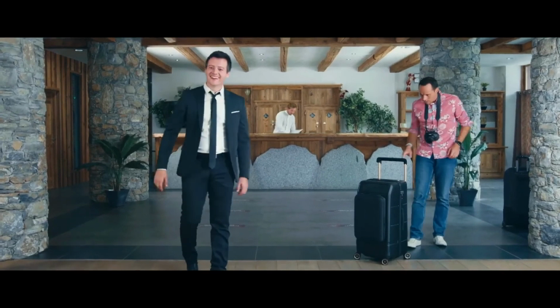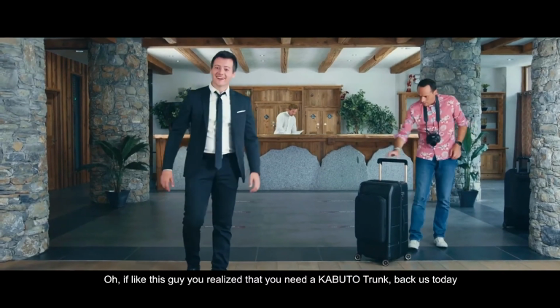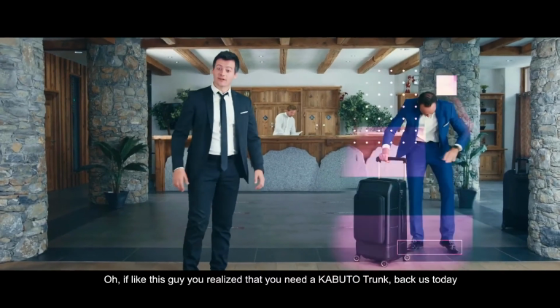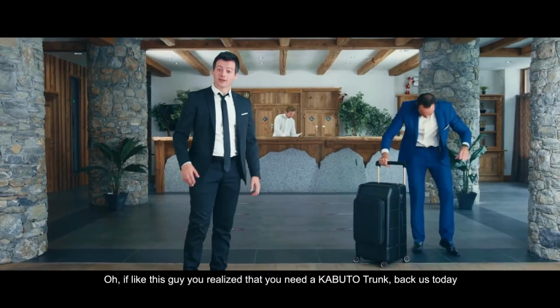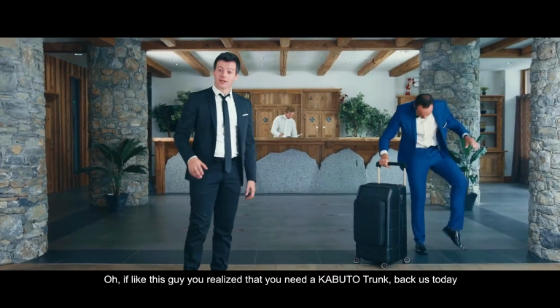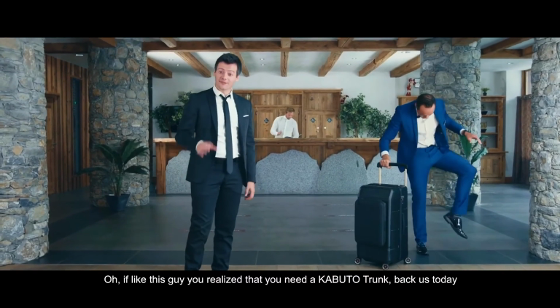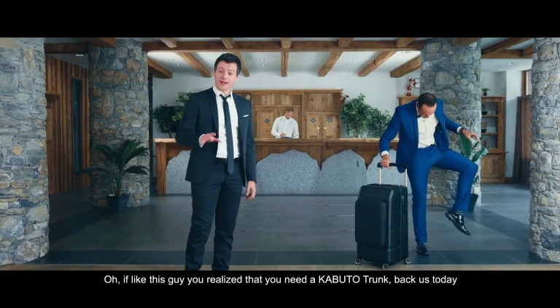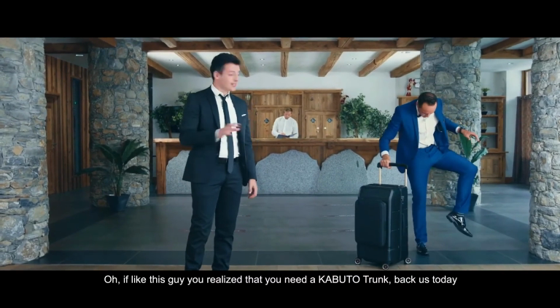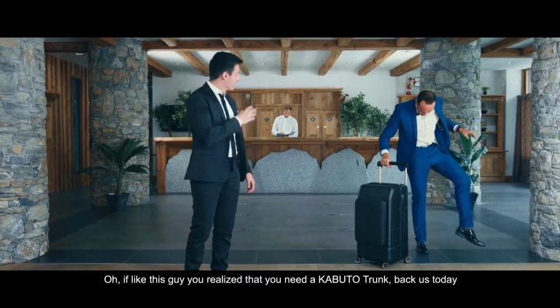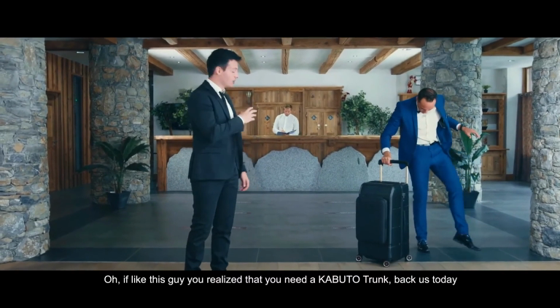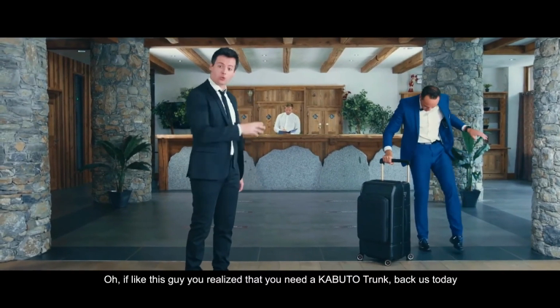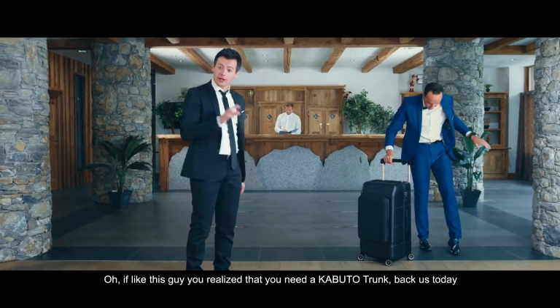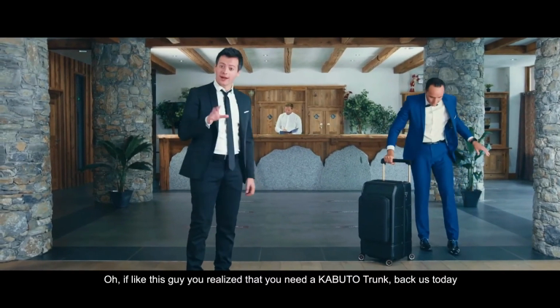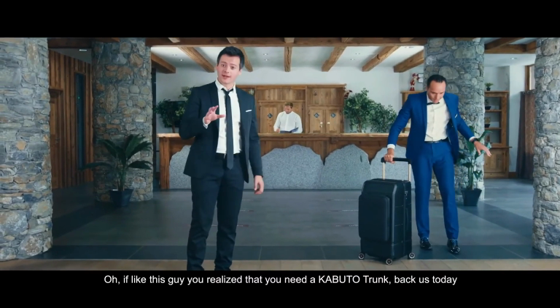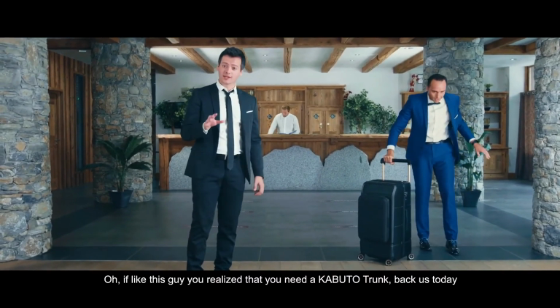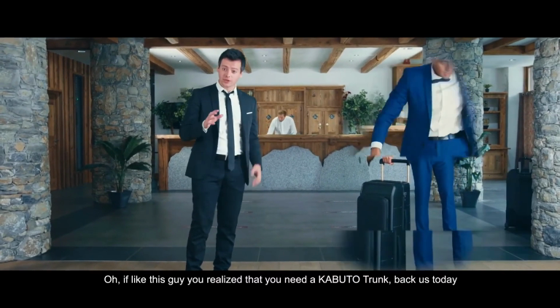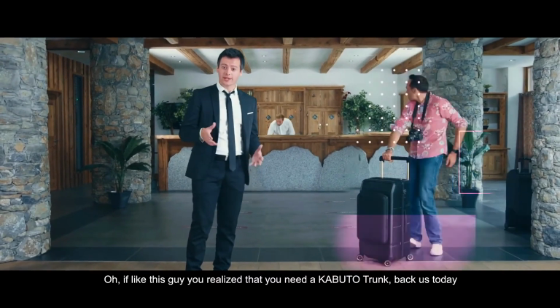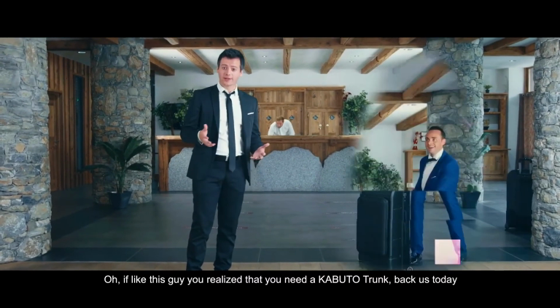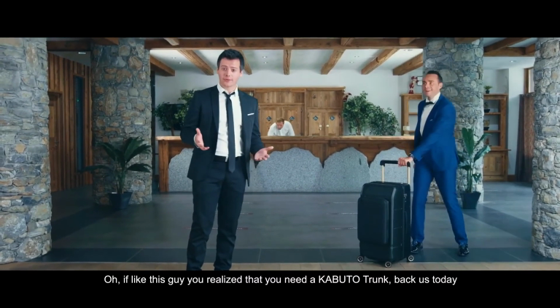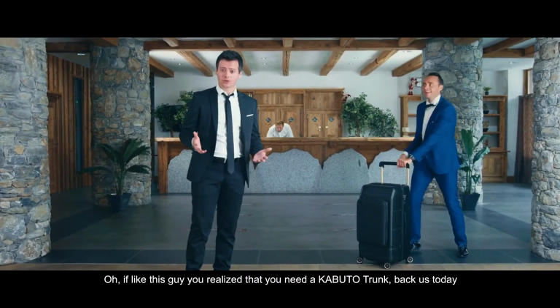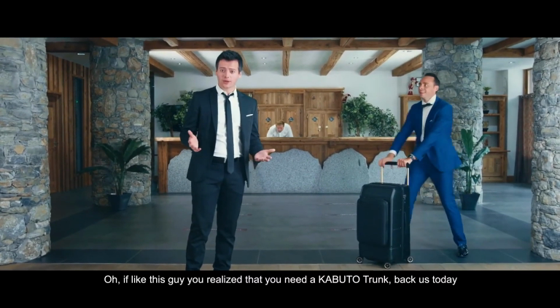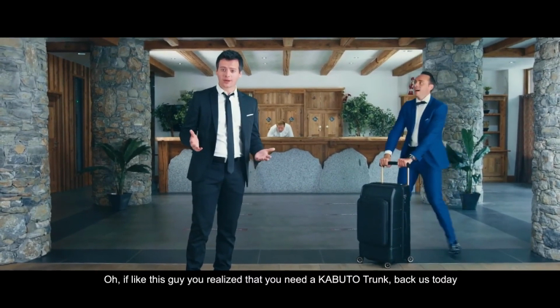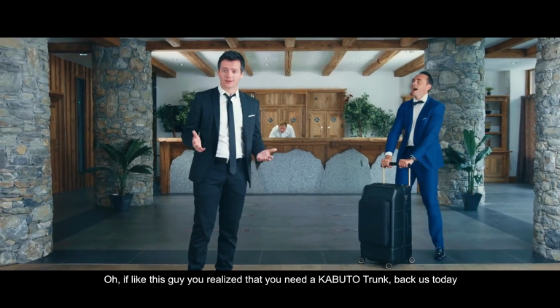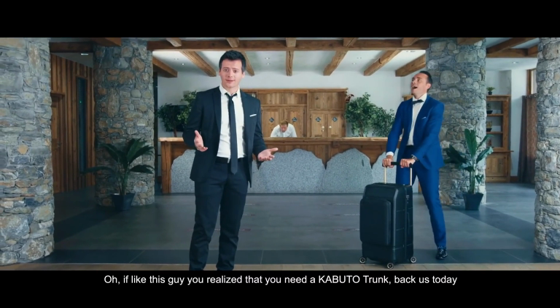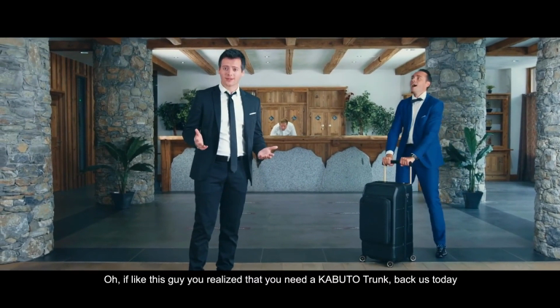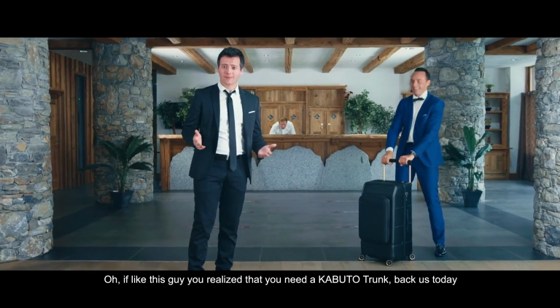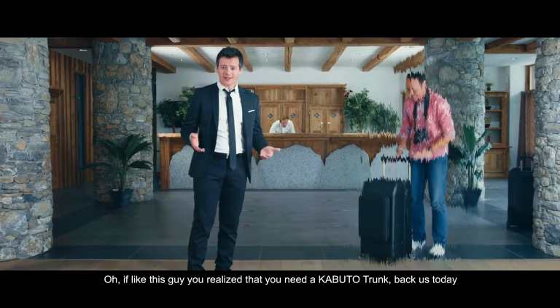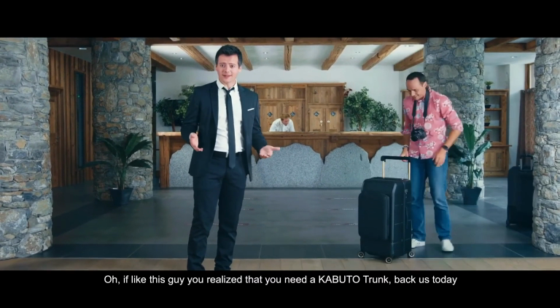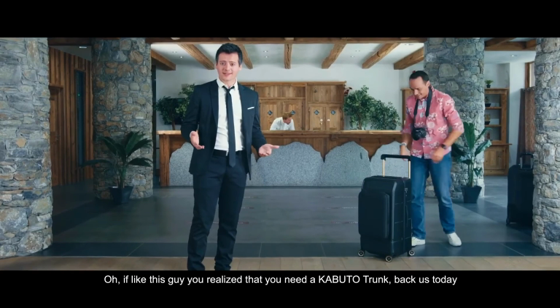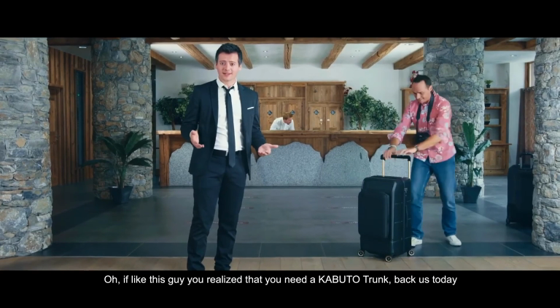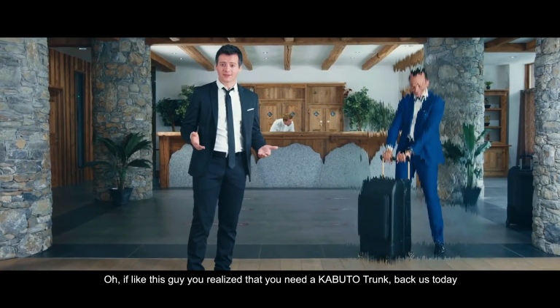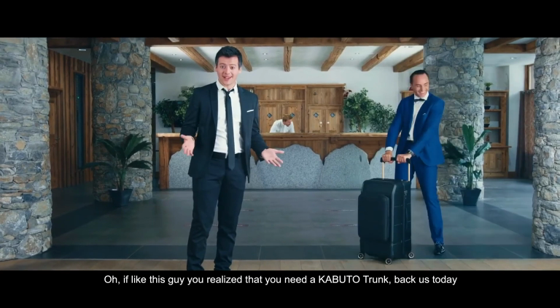If, like this guy, you realize that you need a Capital Trunk — back us today.